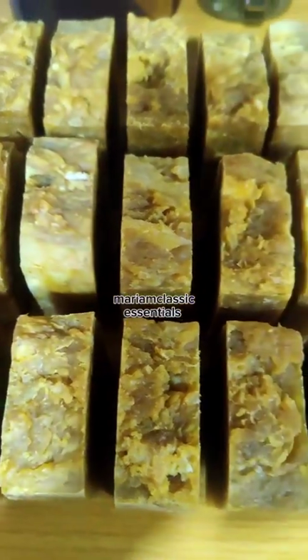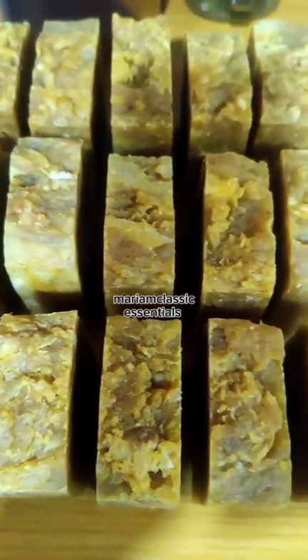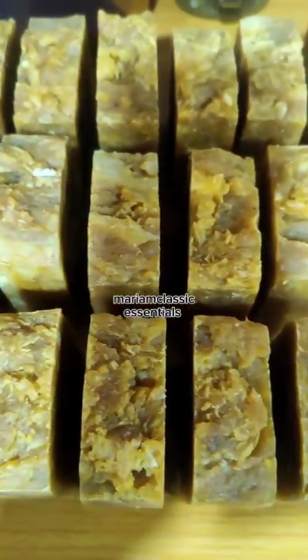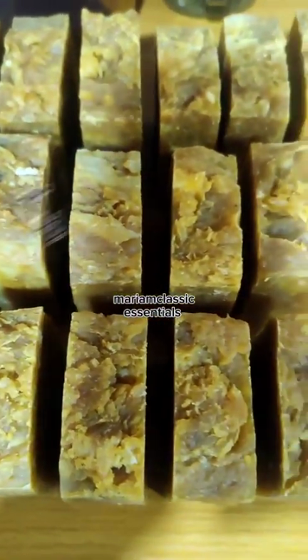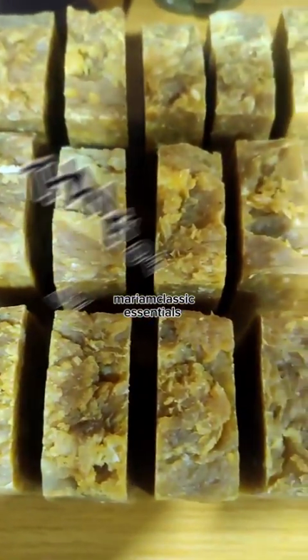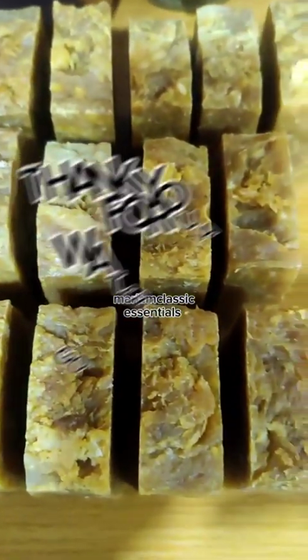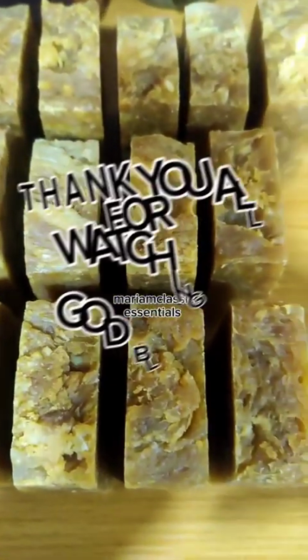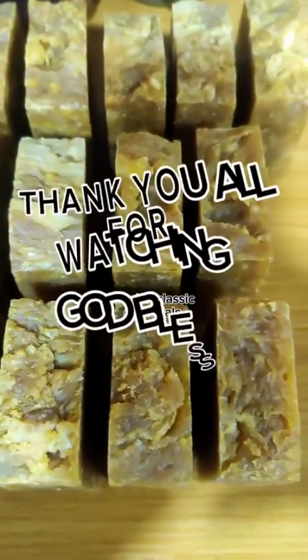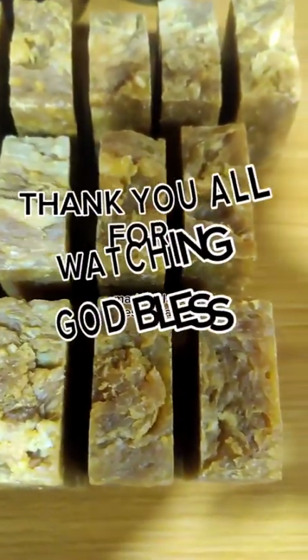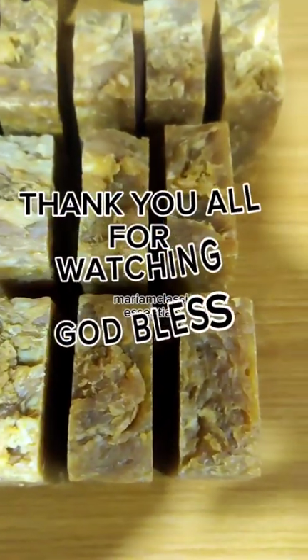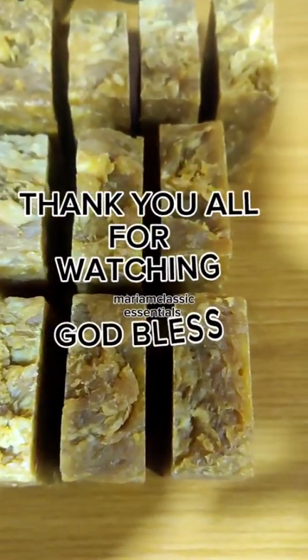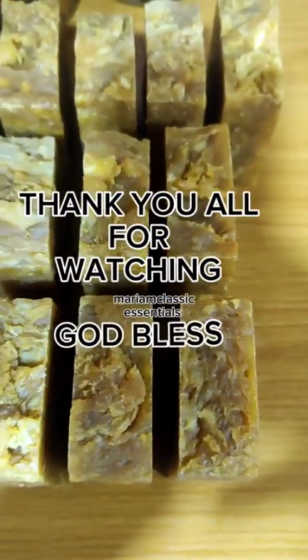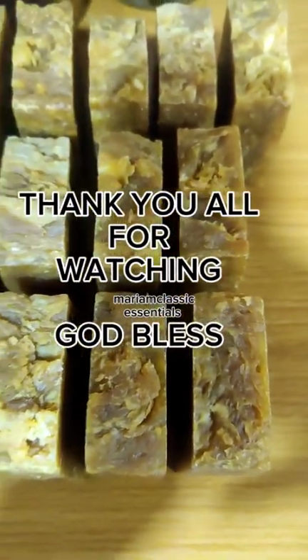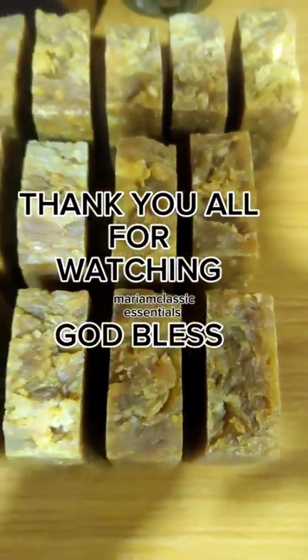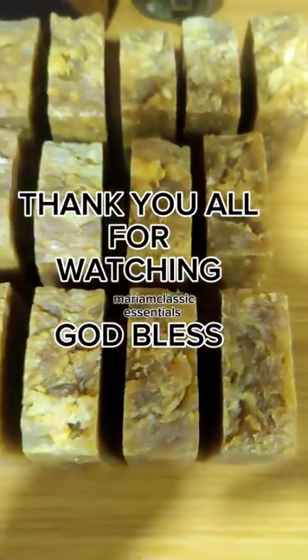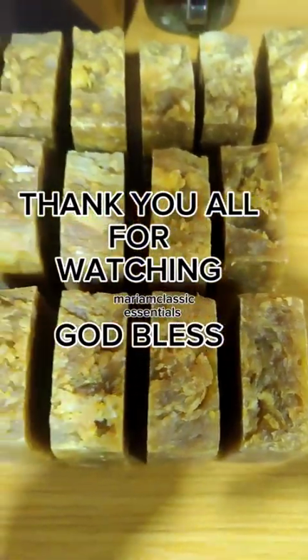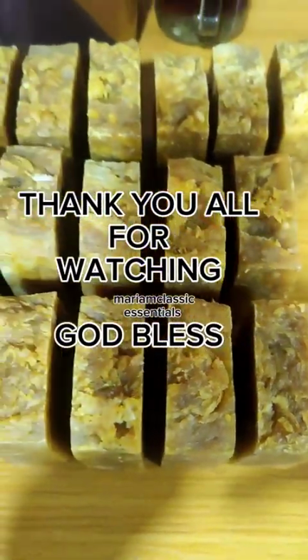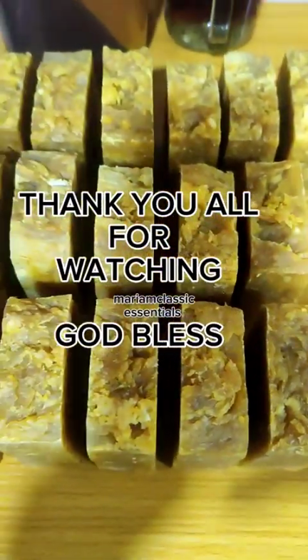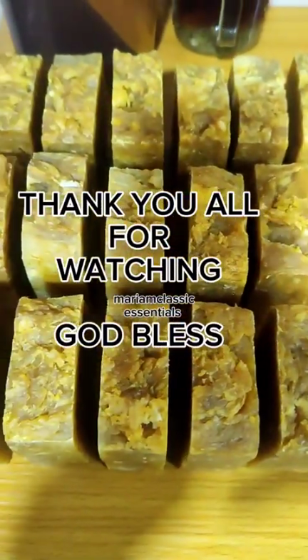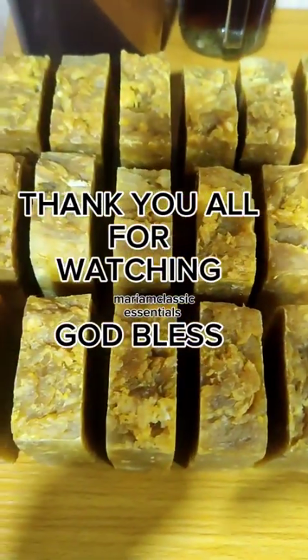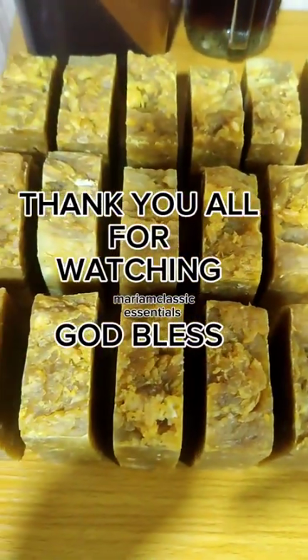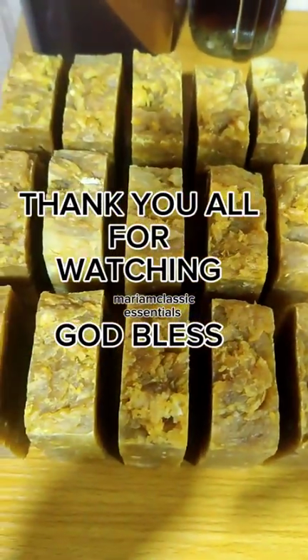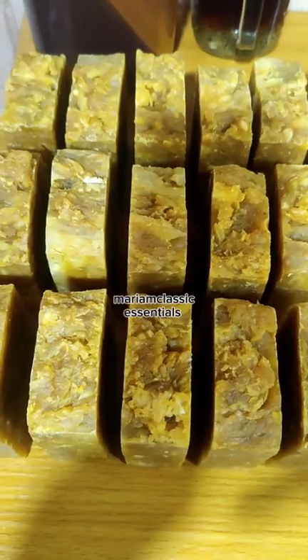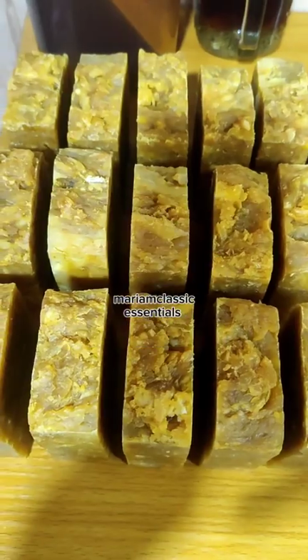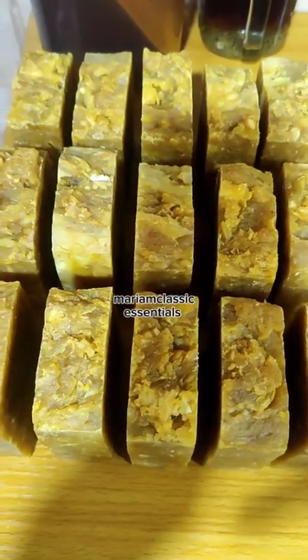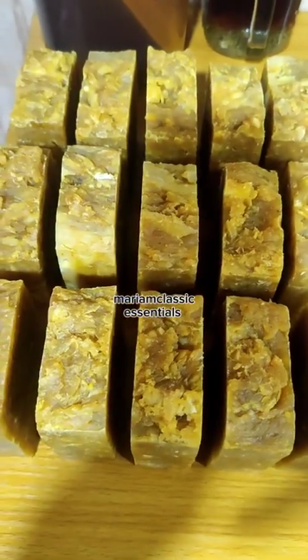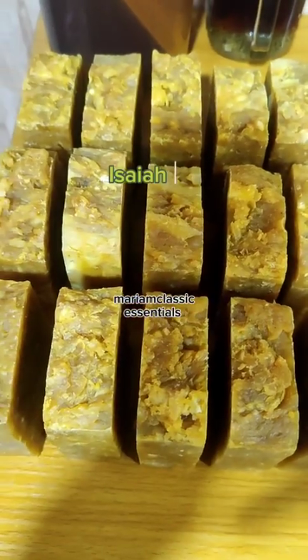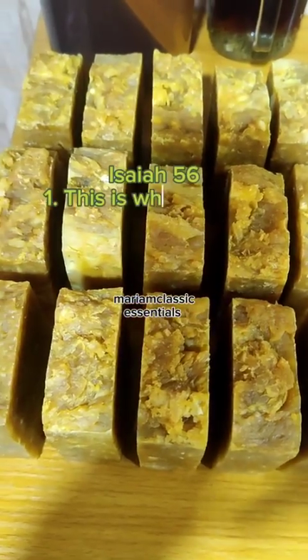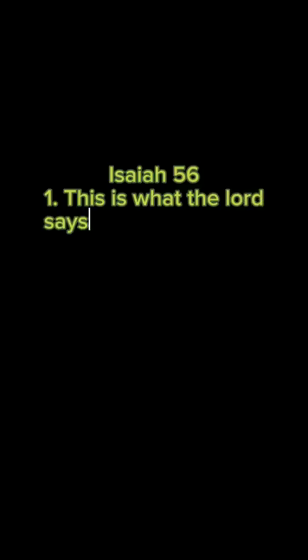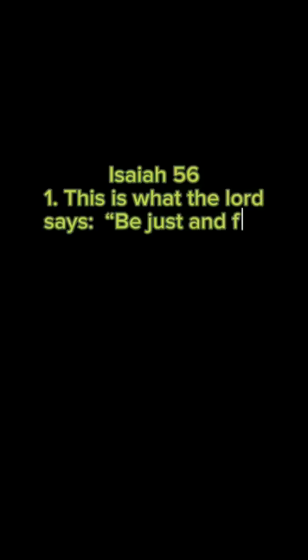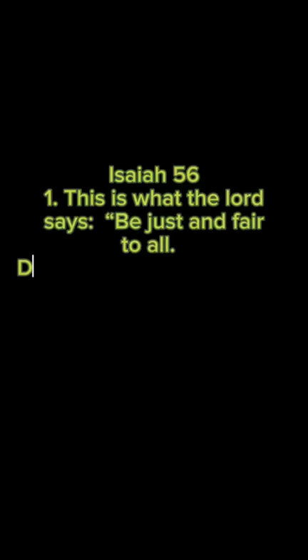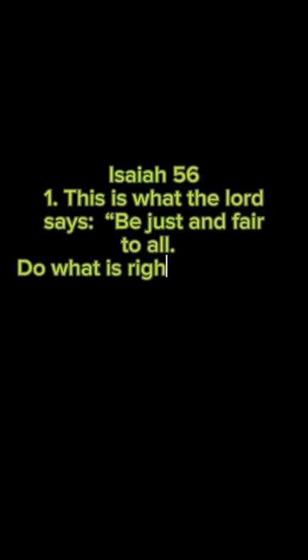These are my soaps — this is how they came out, 16 bars. Thank you for watching, God bless you for all your support. God bless you, bye bye!